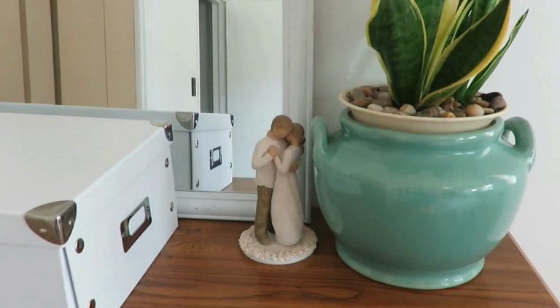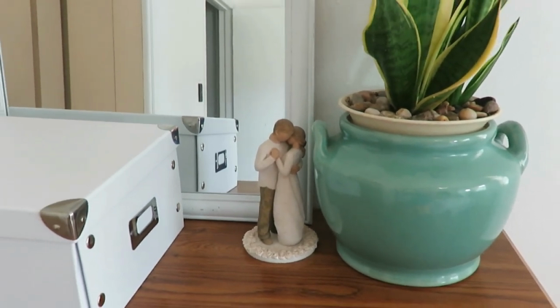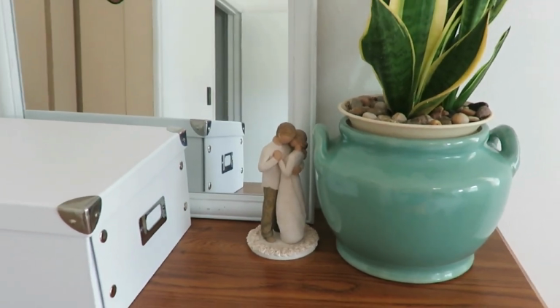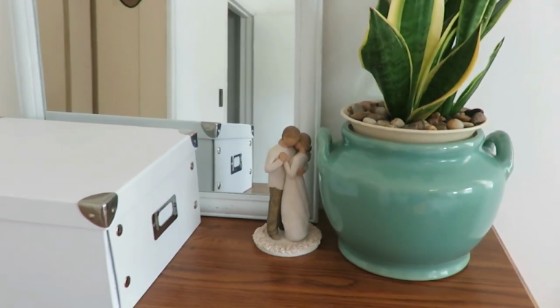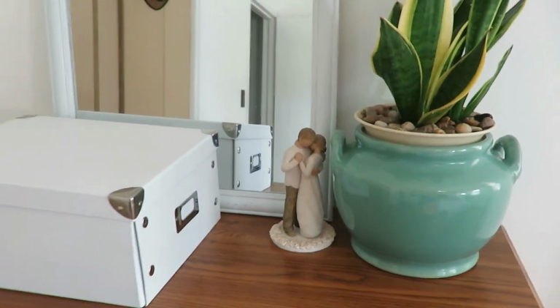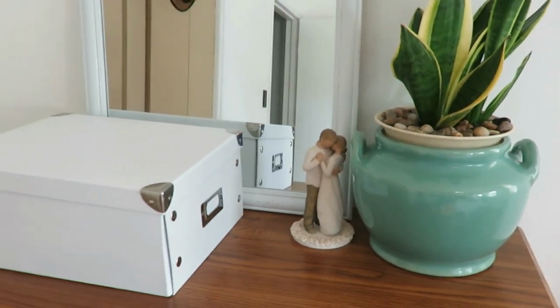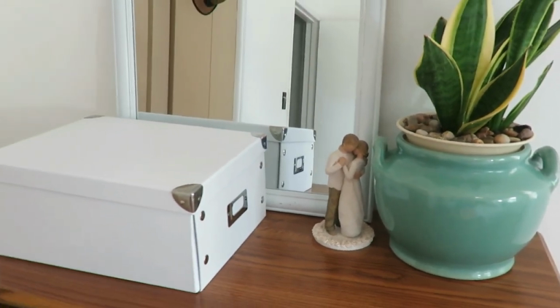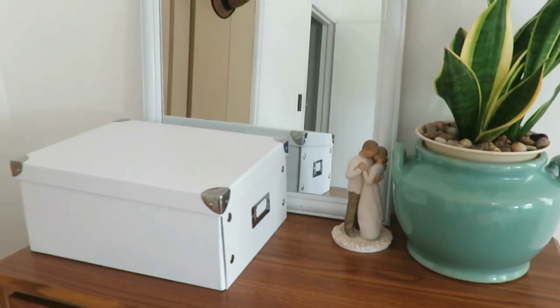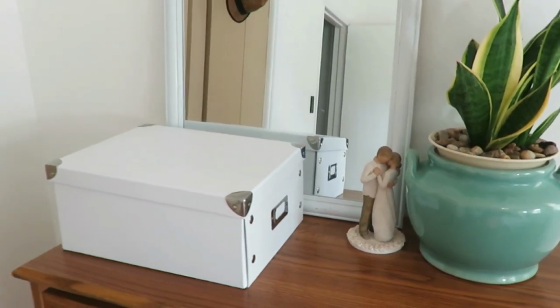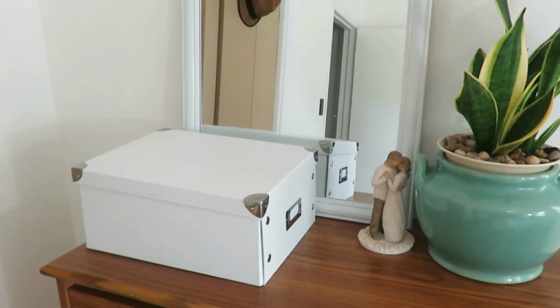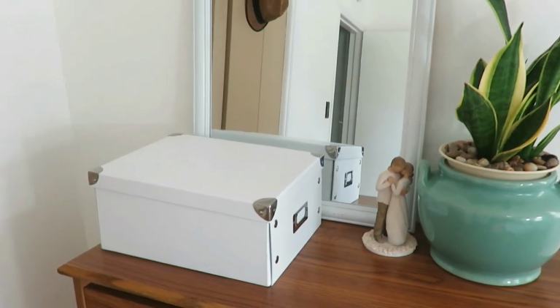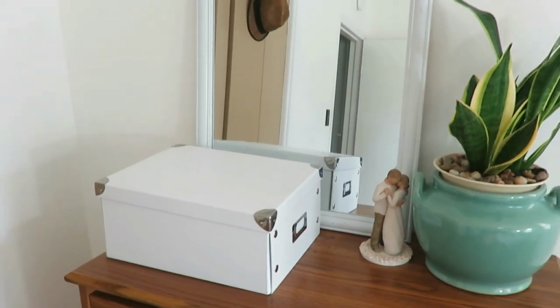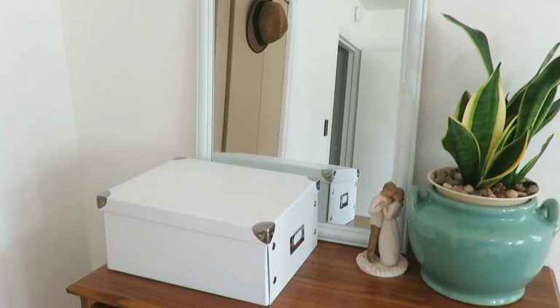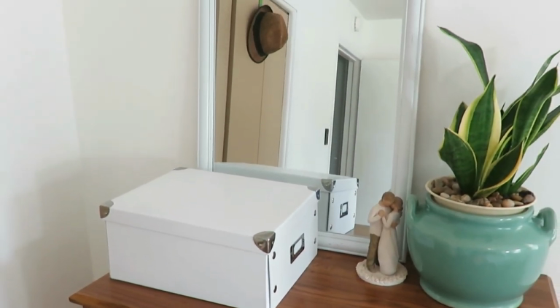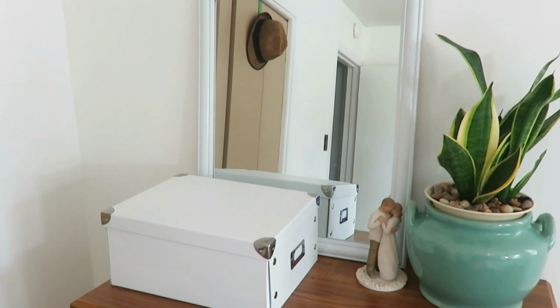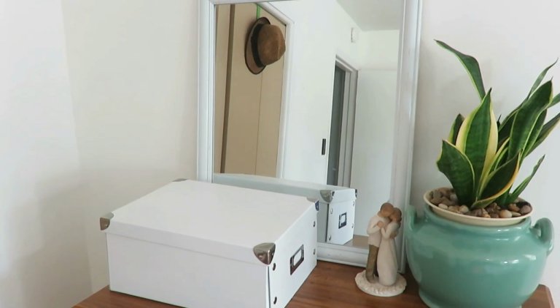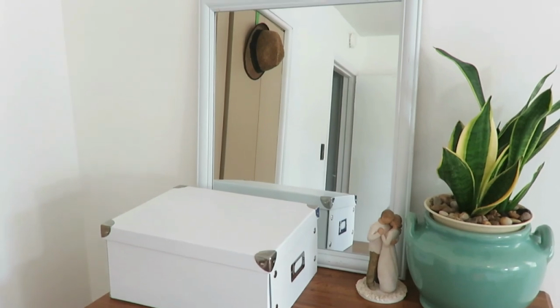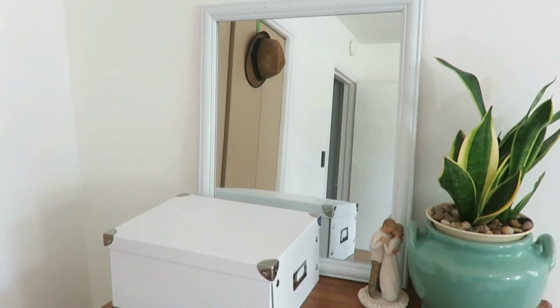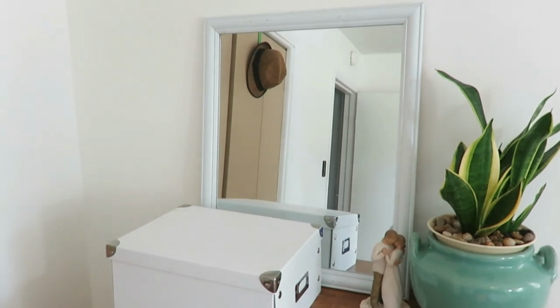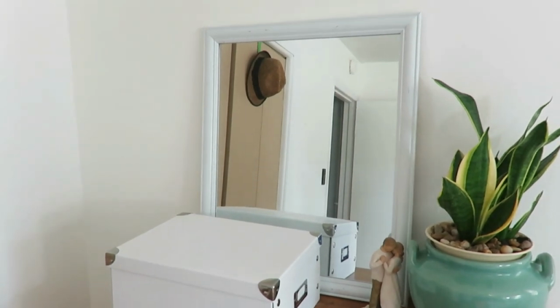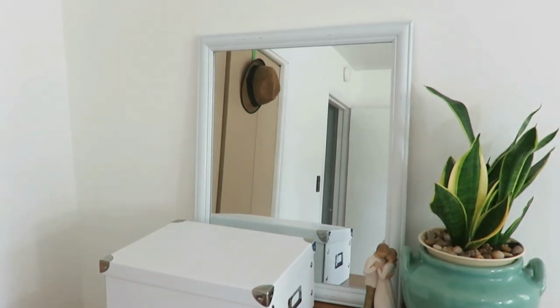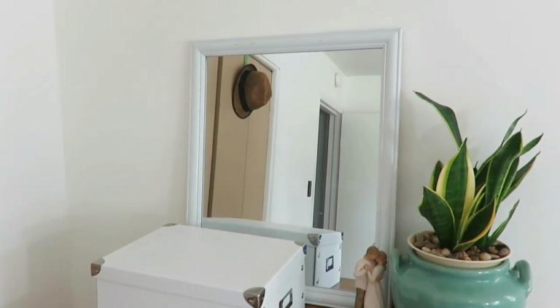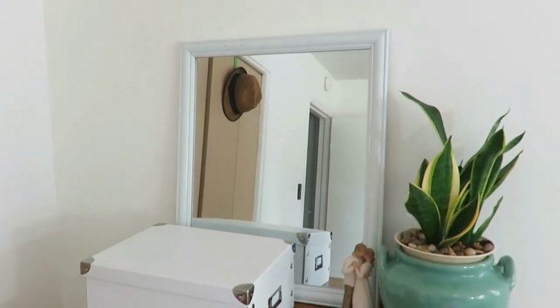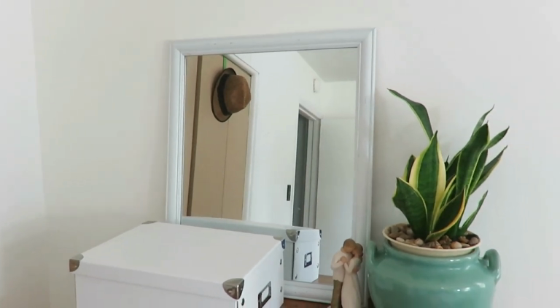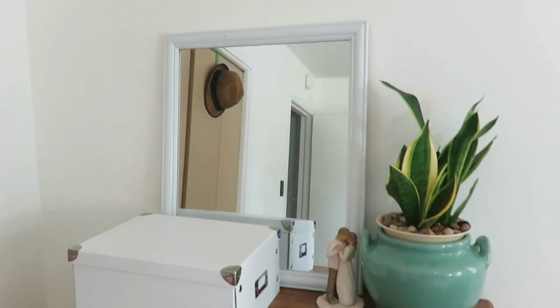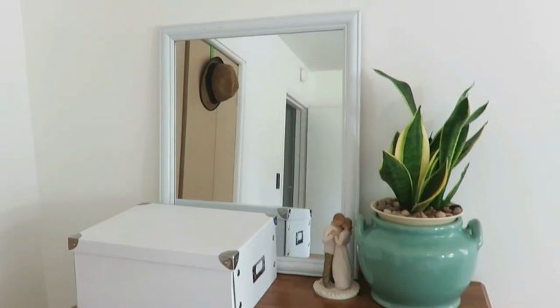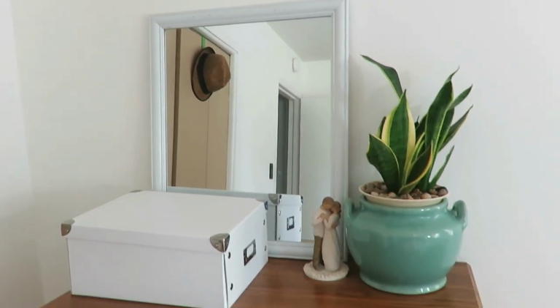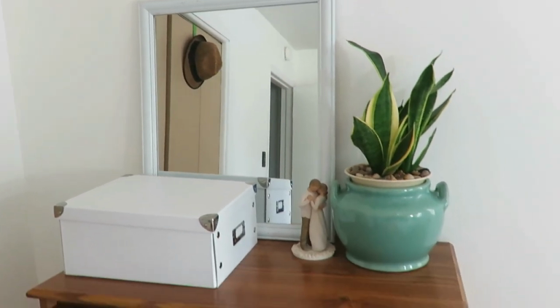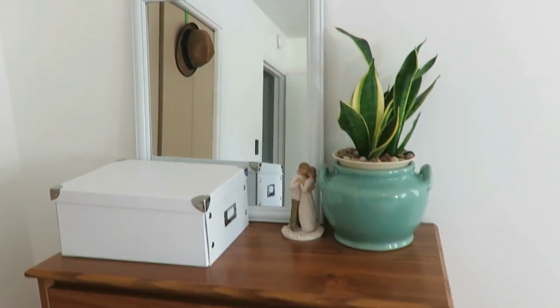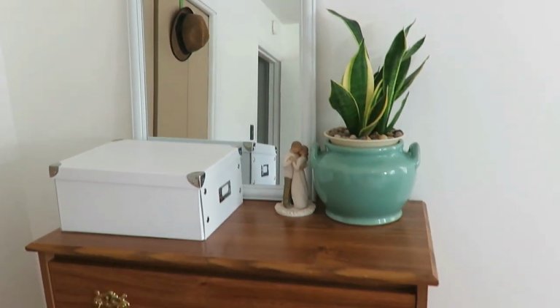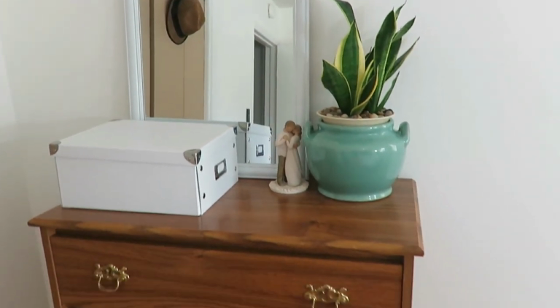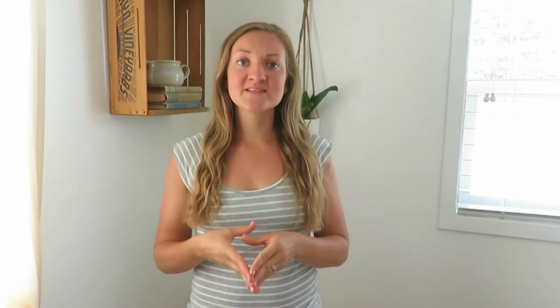I also added another plant on my chest of drawers using a thrifted chamber pot that I had gotten quite a while back, and another mirror, just using the woodsy, earthy, natural tones that cozy up the space.